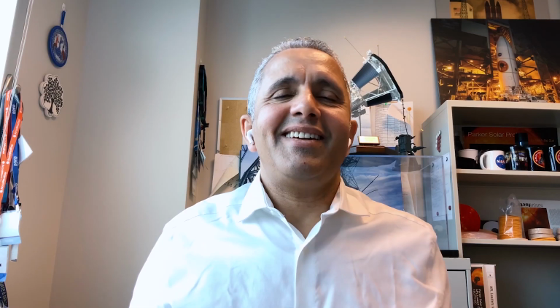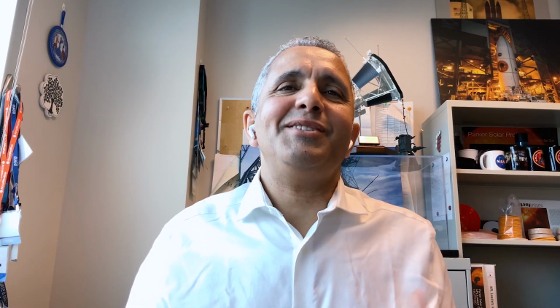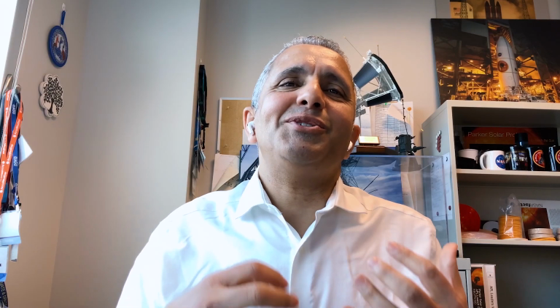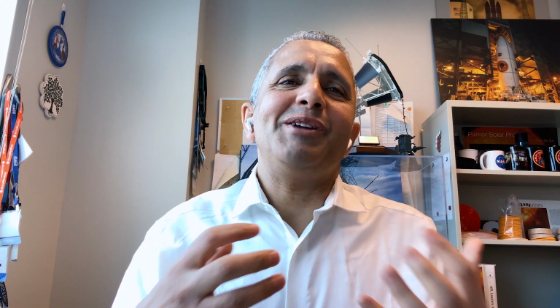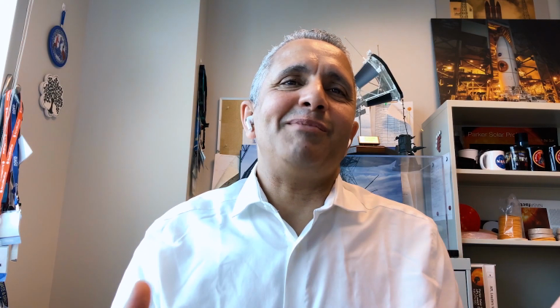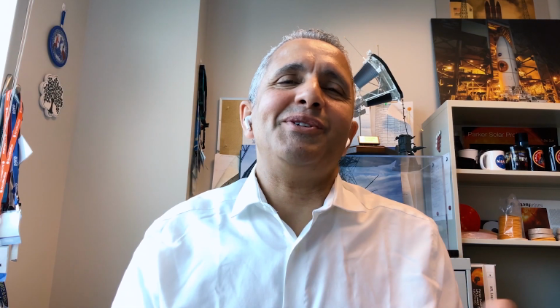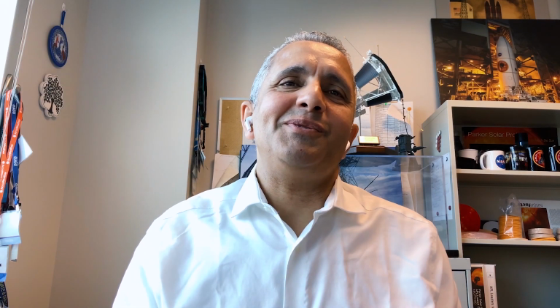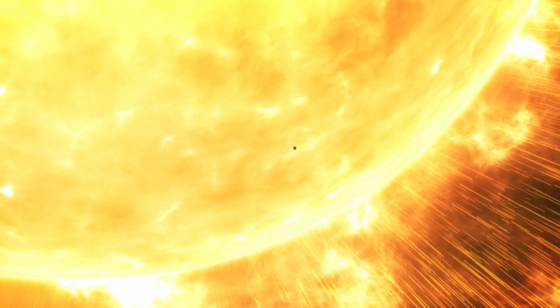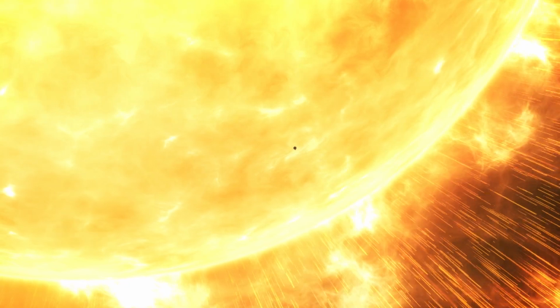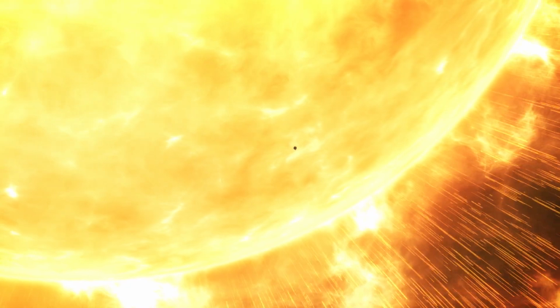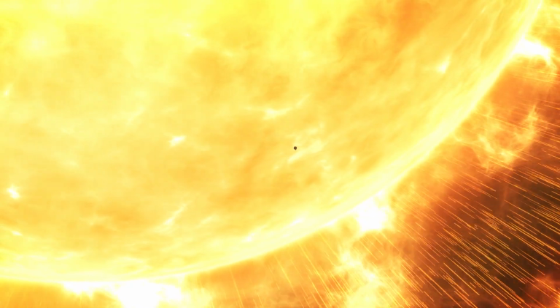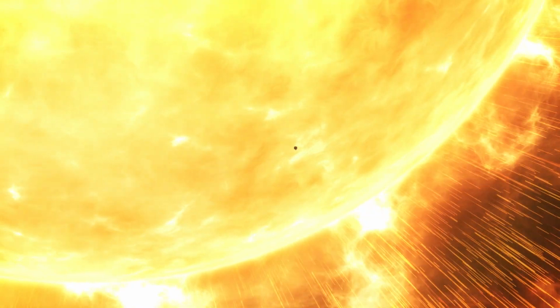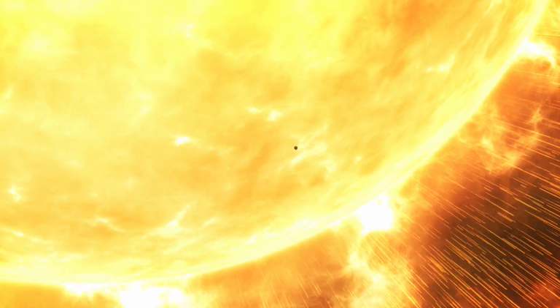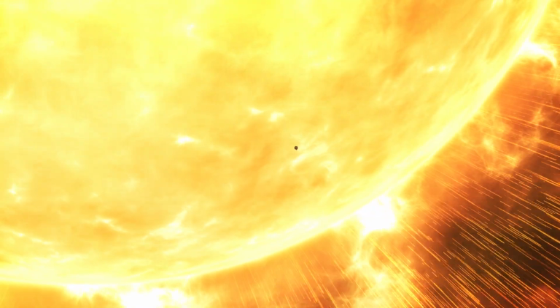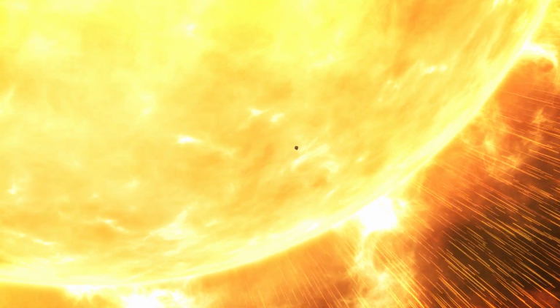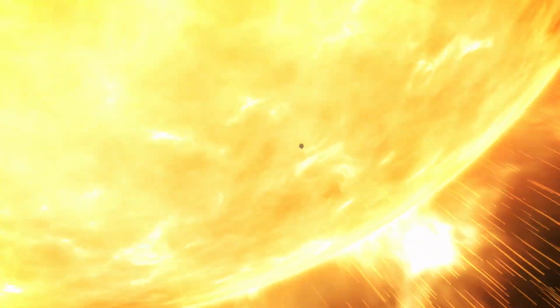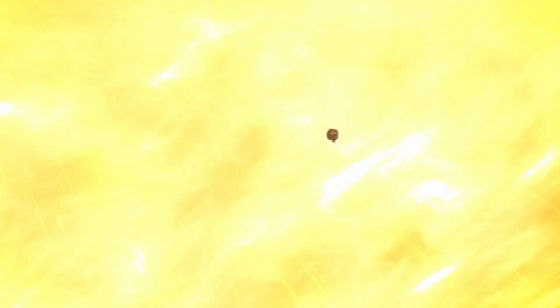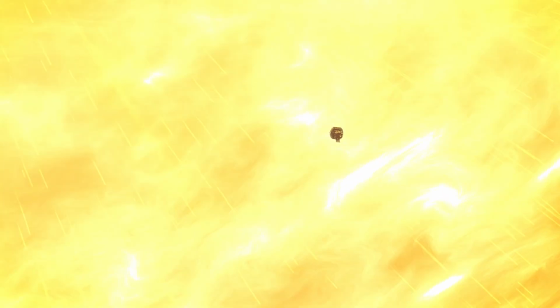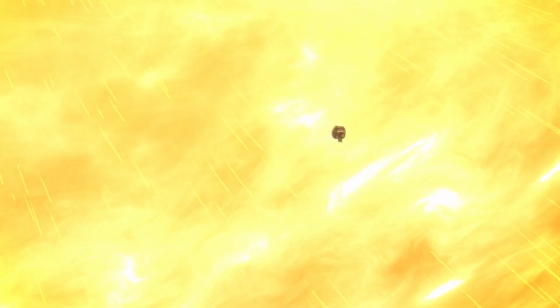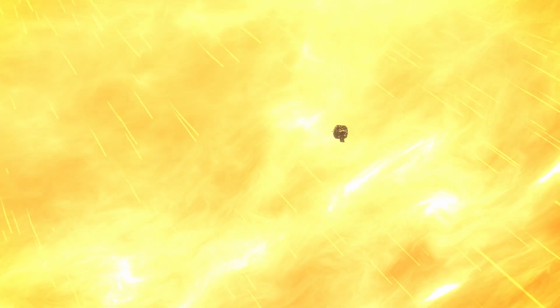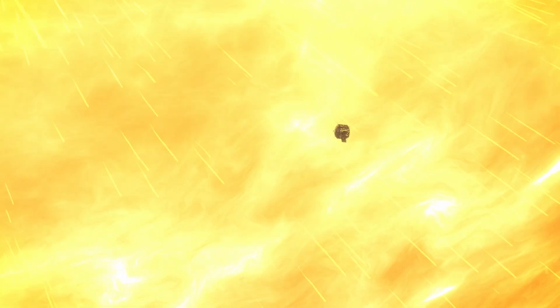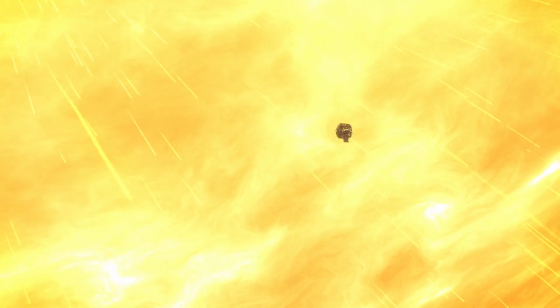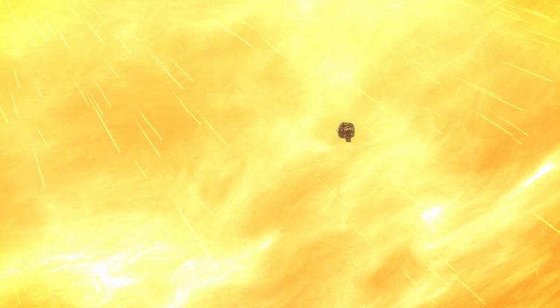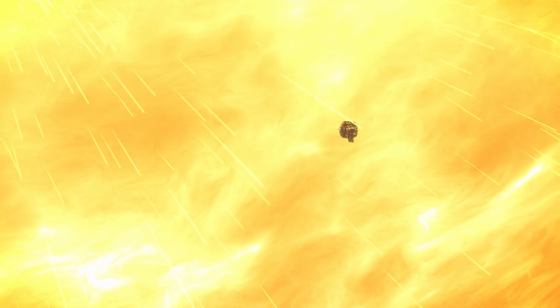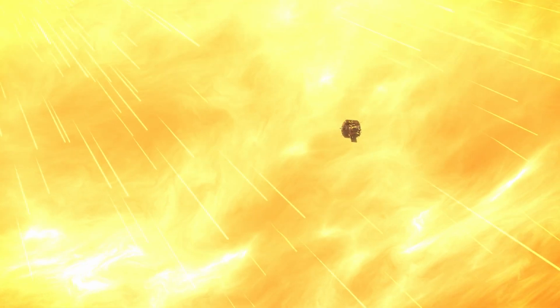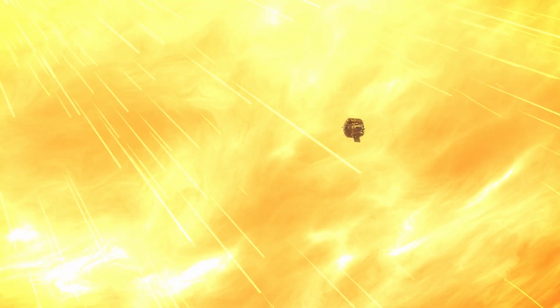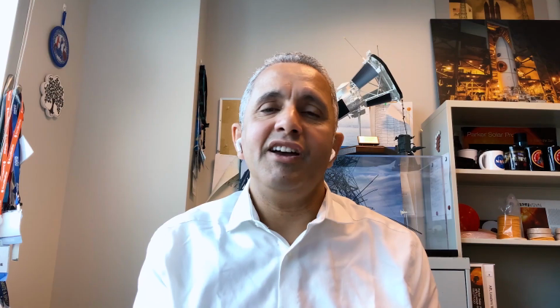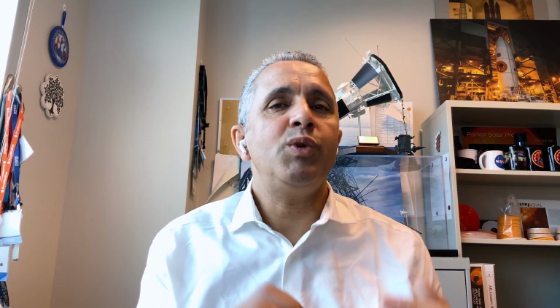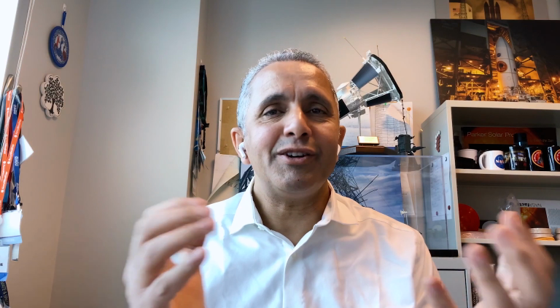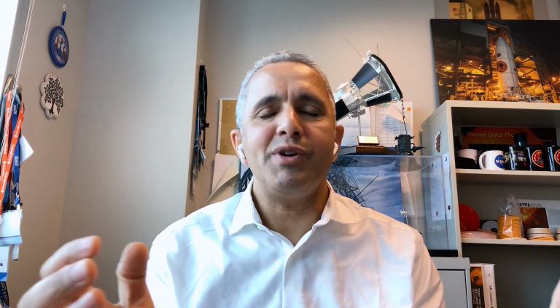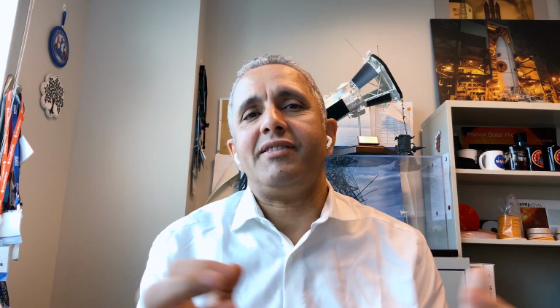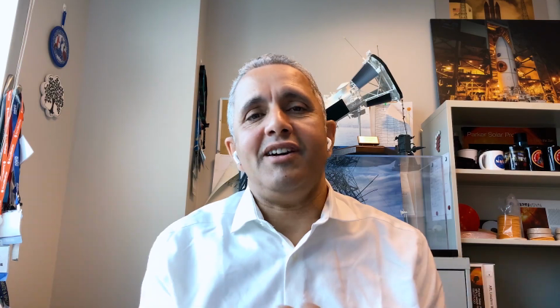This is a dream come true. One of the major goals for the Parker Solar Probe mission is to fly through the solar corona, and we are doing that now.